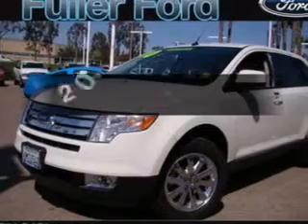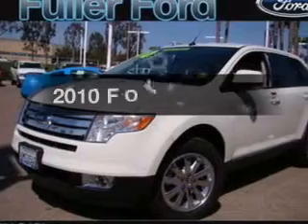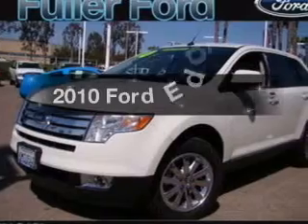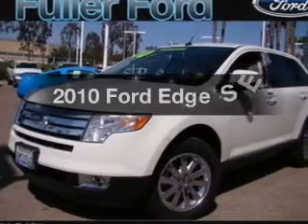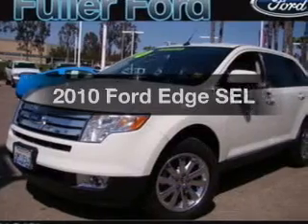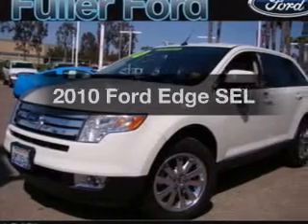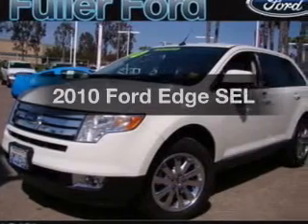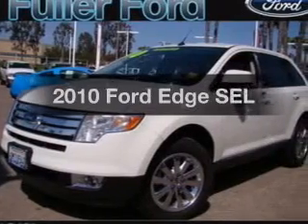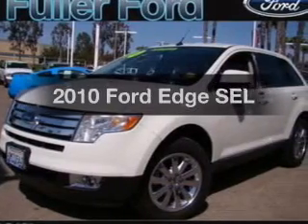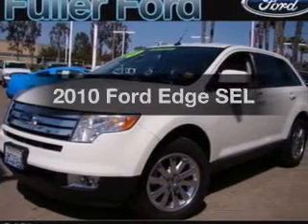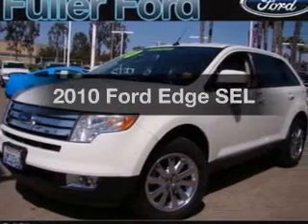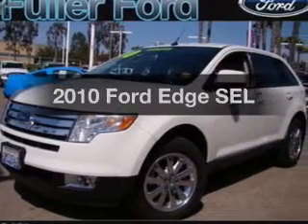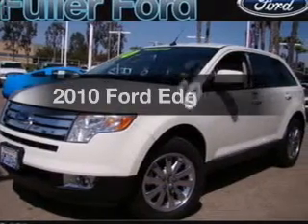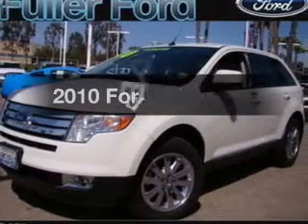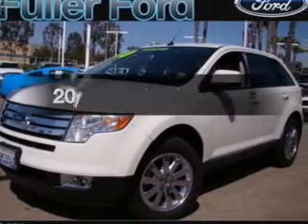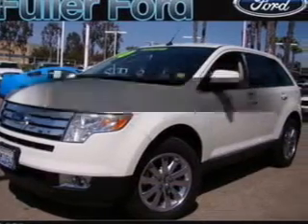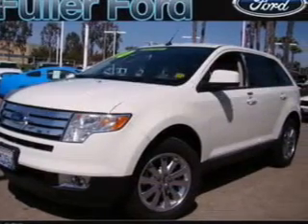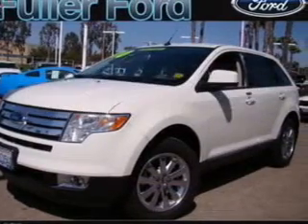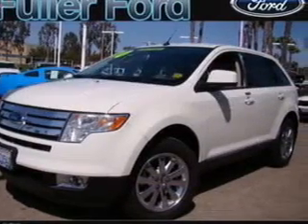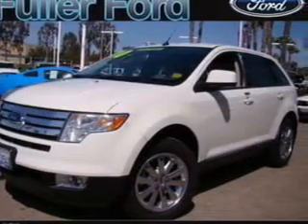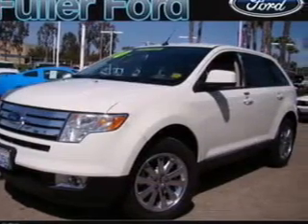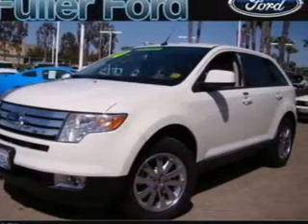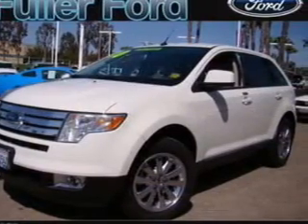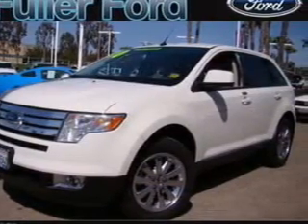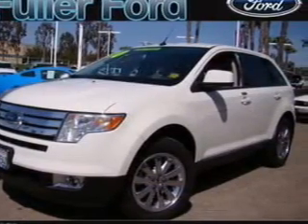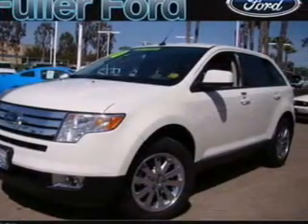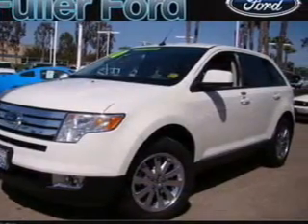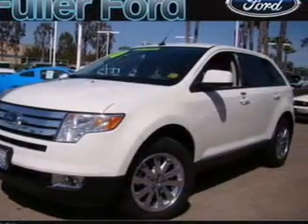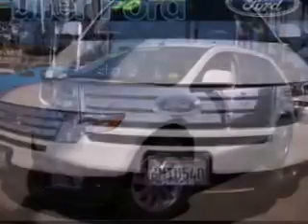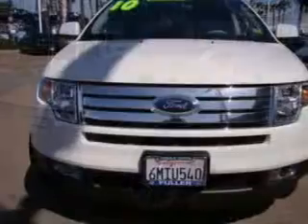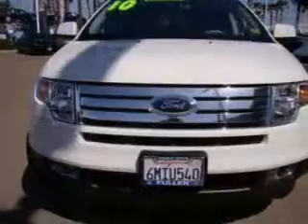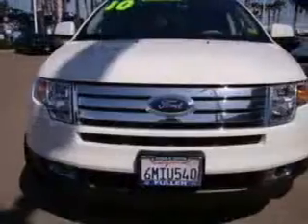Introducing the 2010 Ford Edge. If you're looking for a first-rate auto, this one could be yours today.